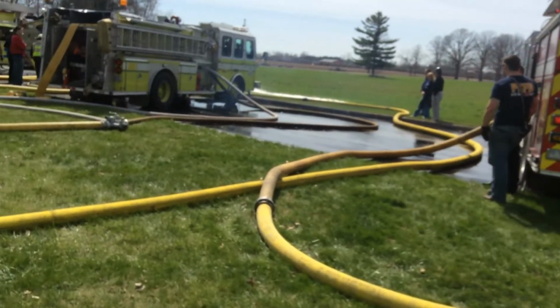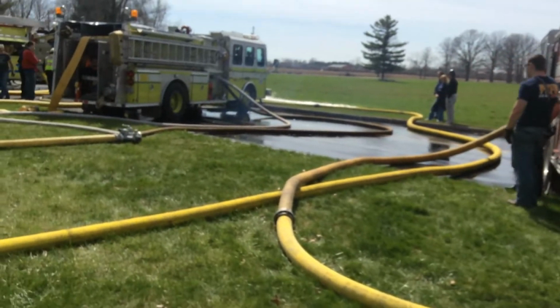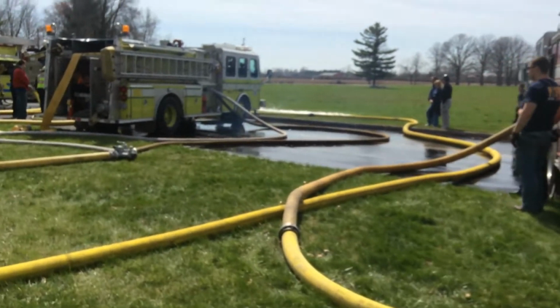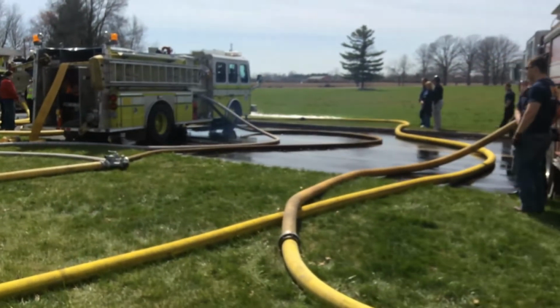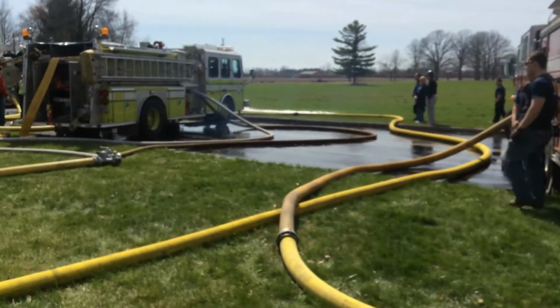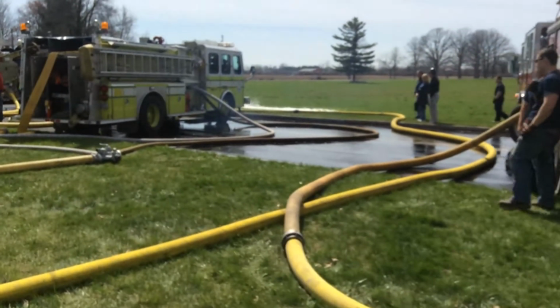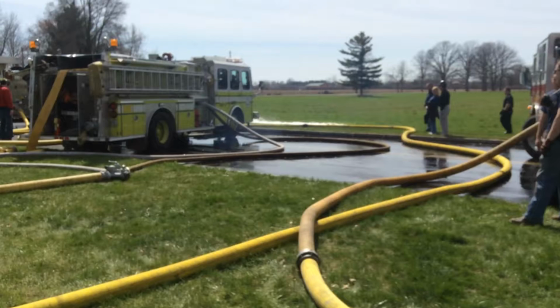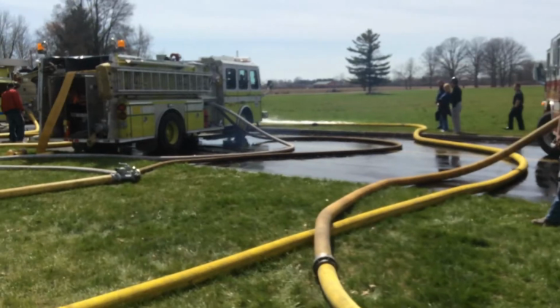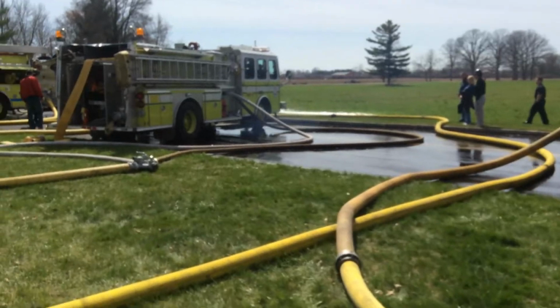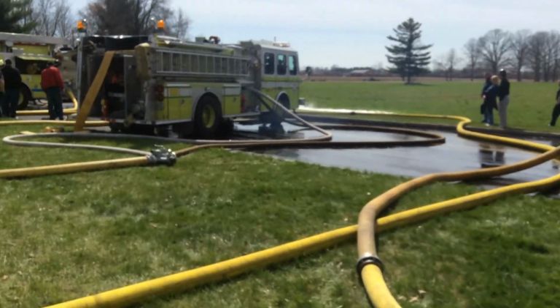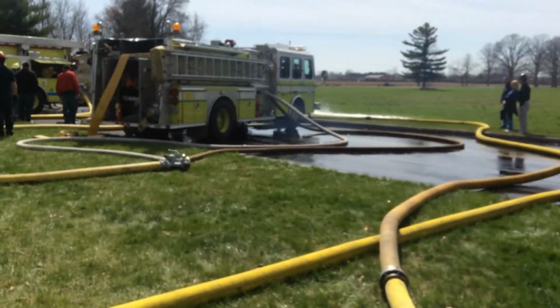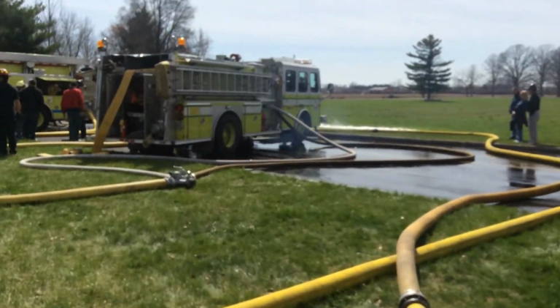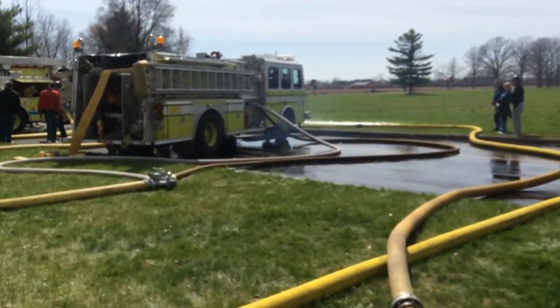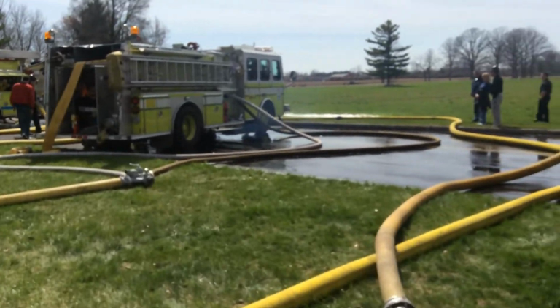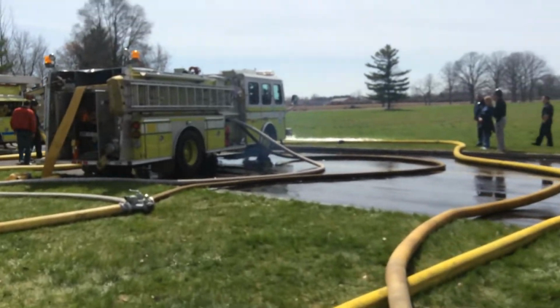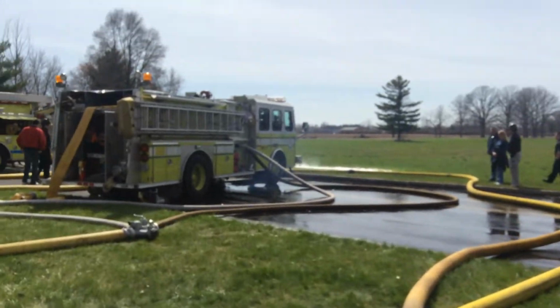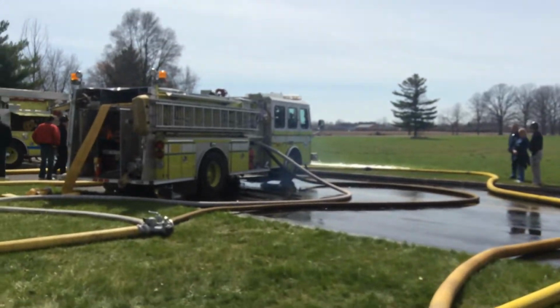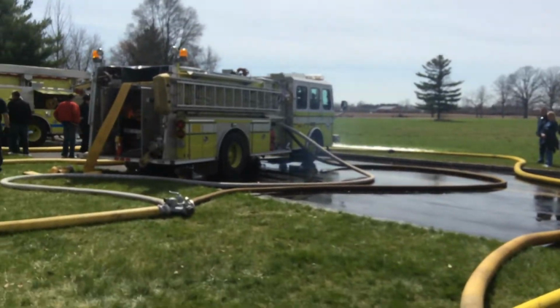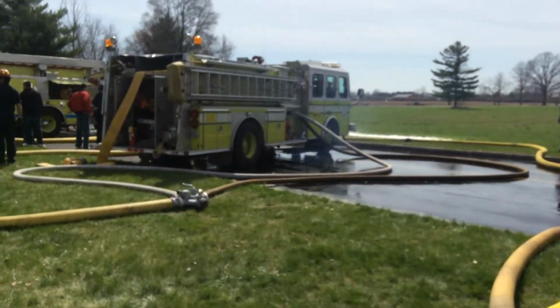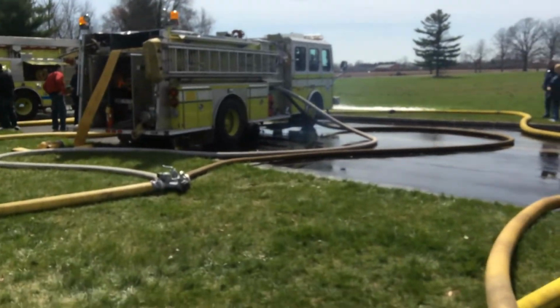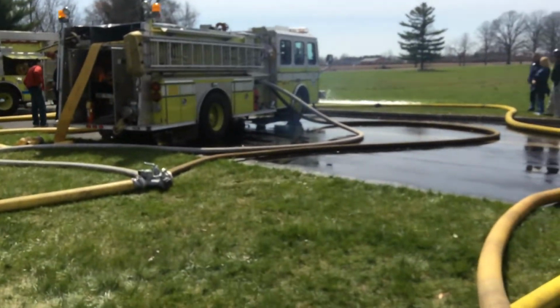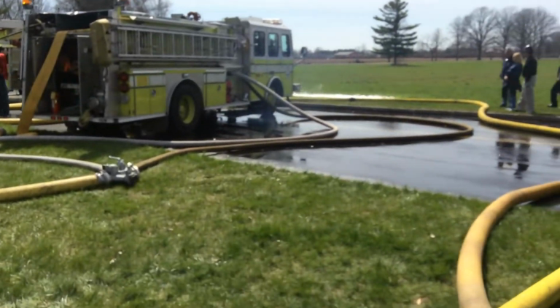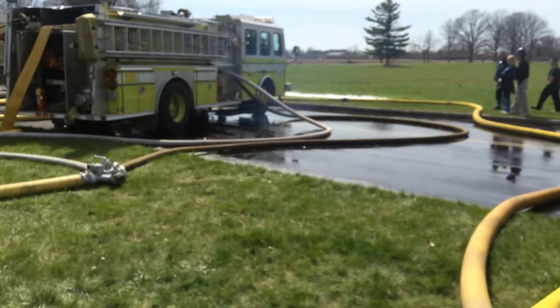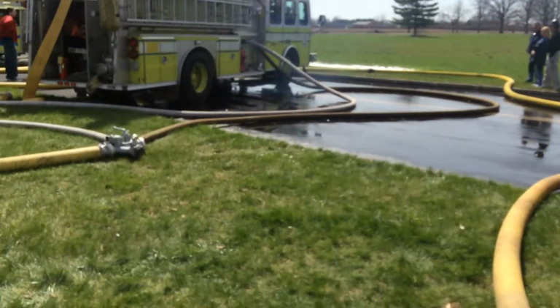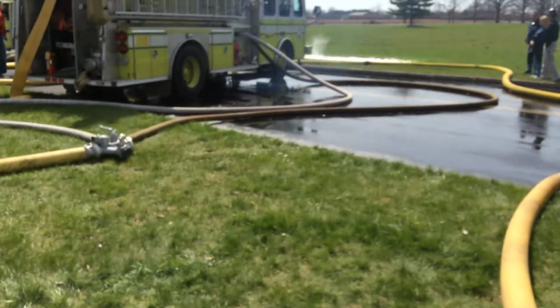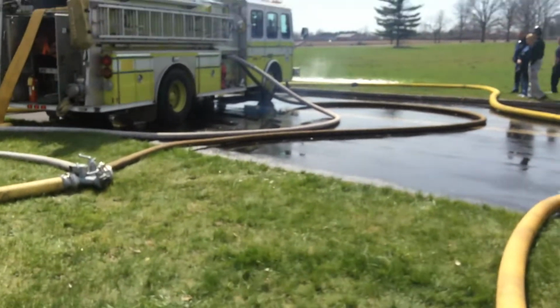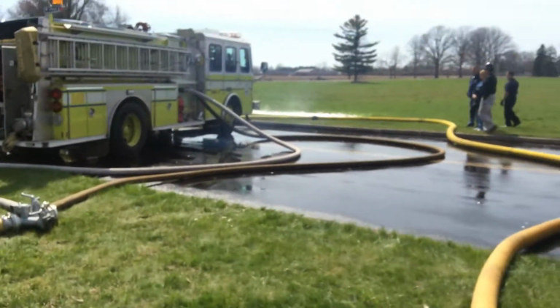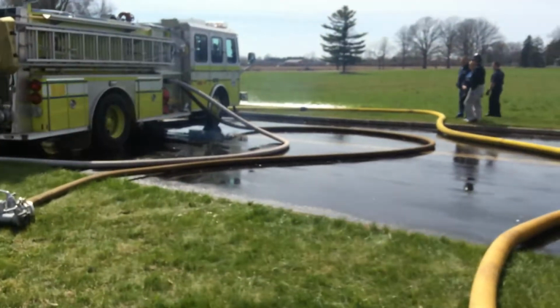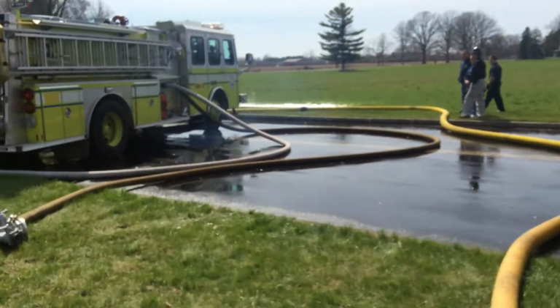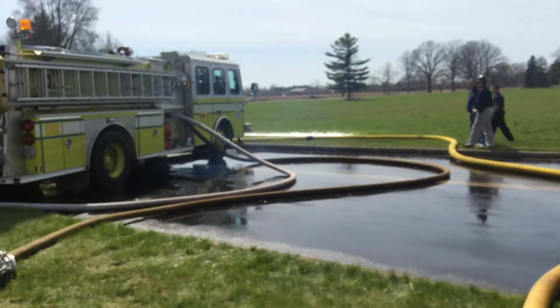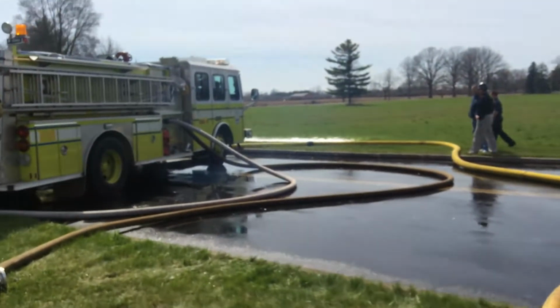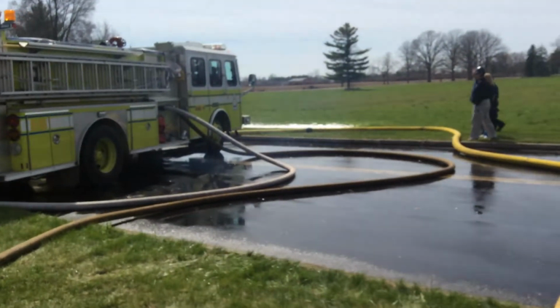We're going to go check out to see what the flow is, so bear with us a minute.